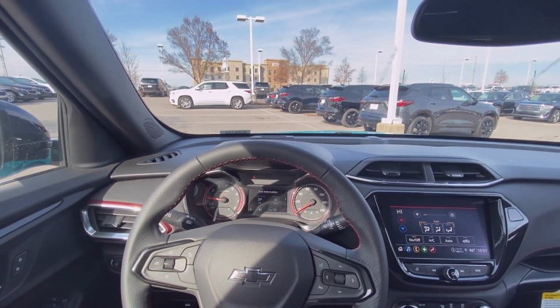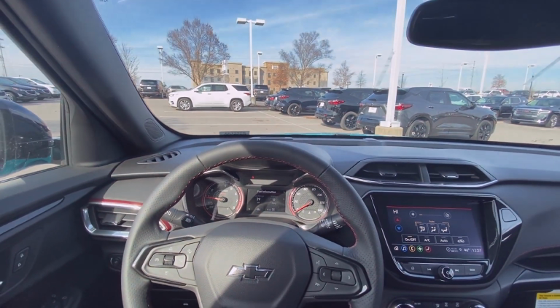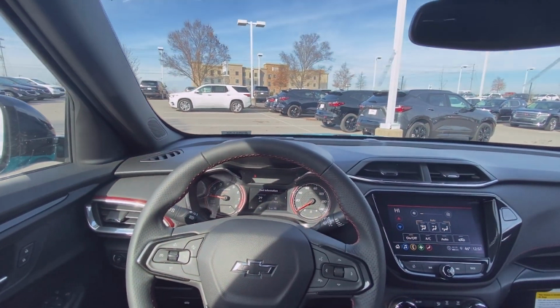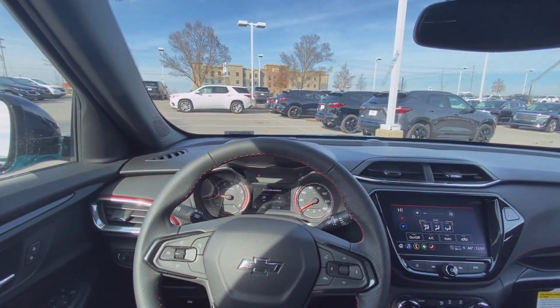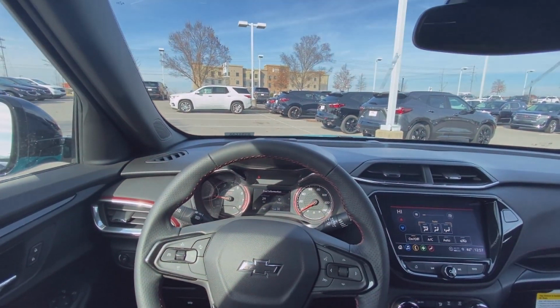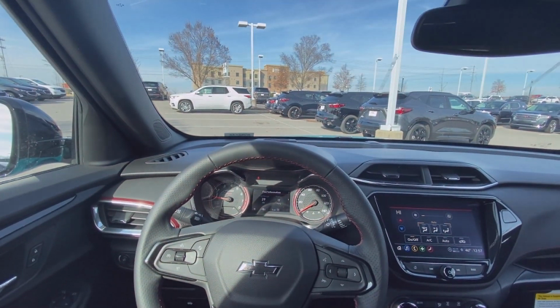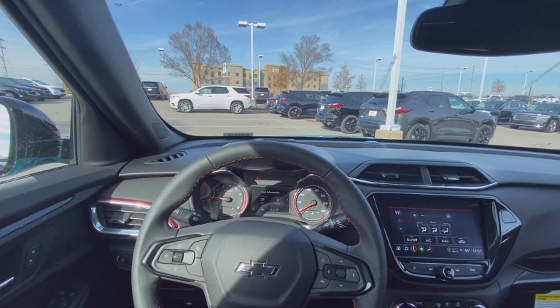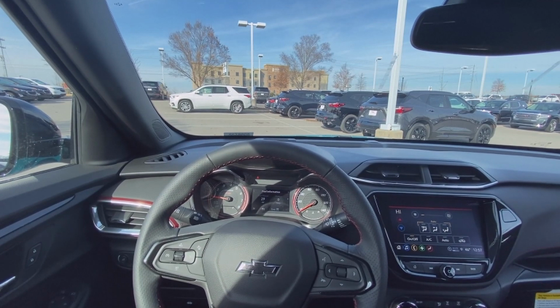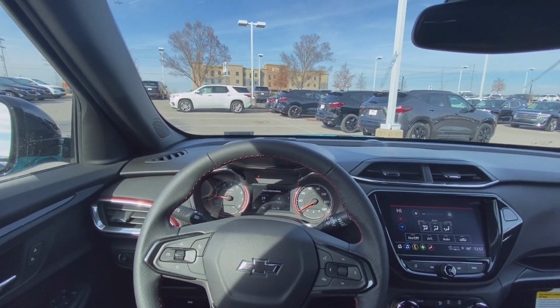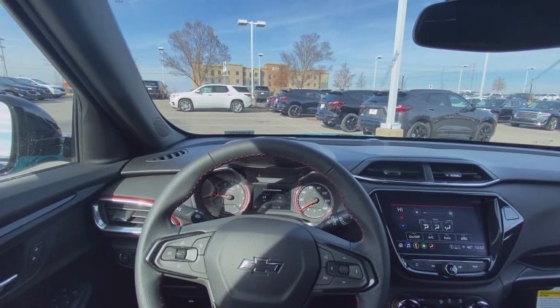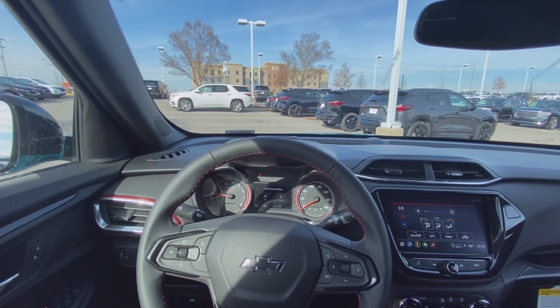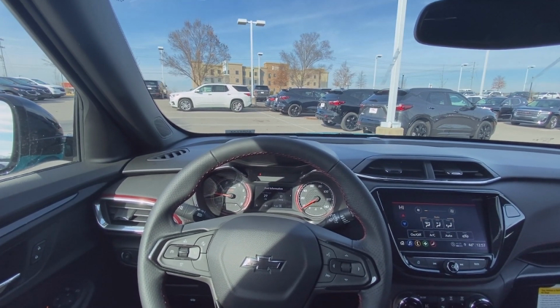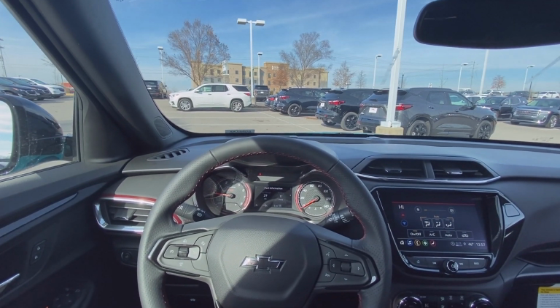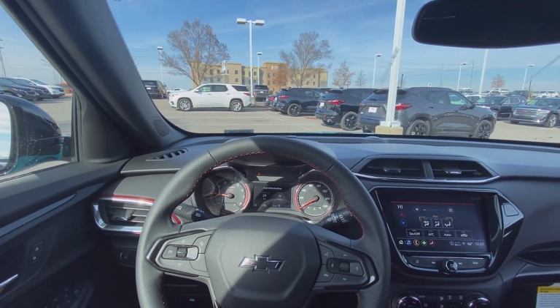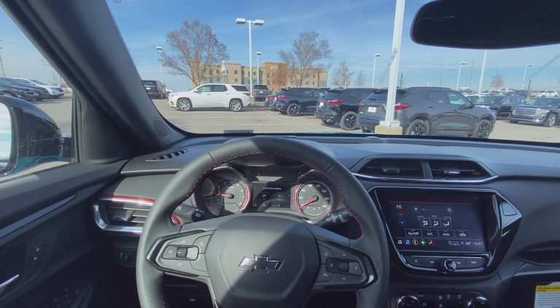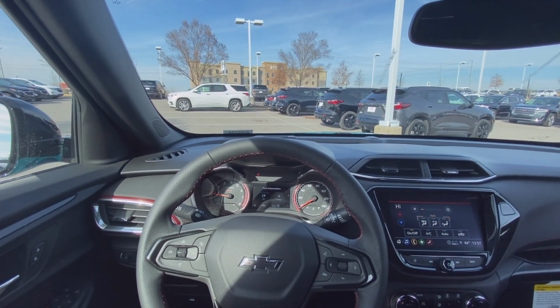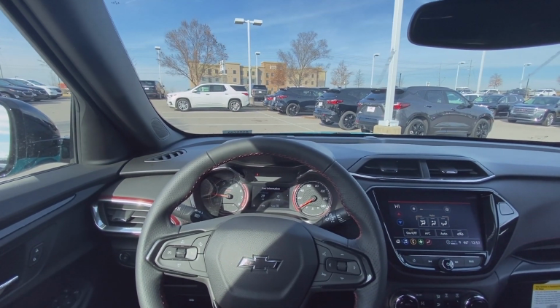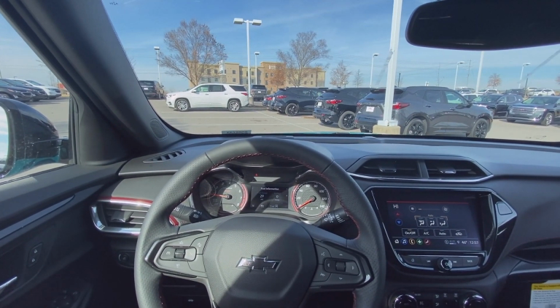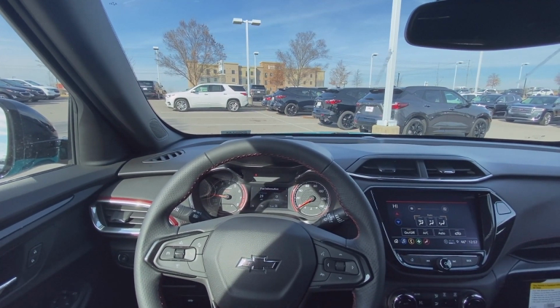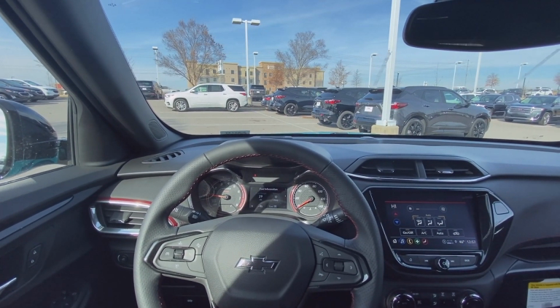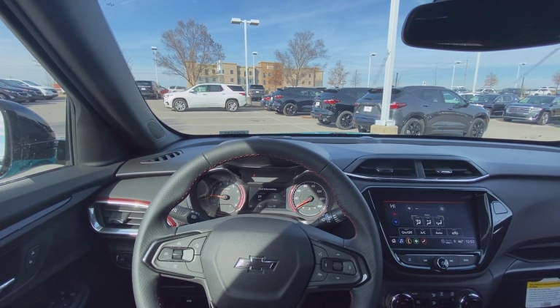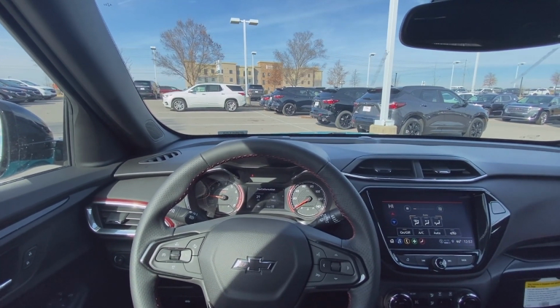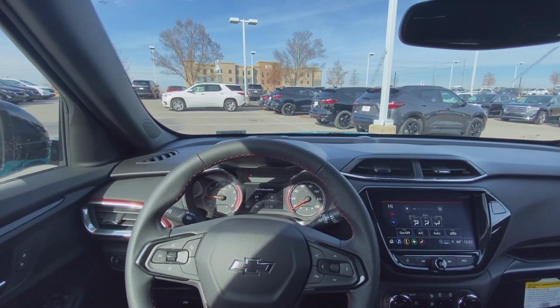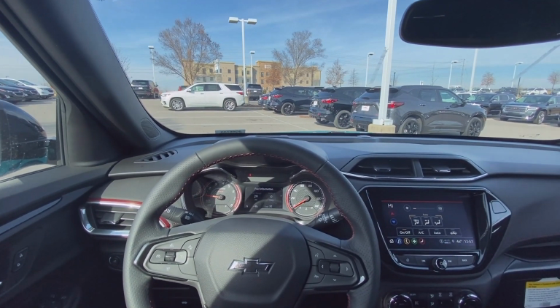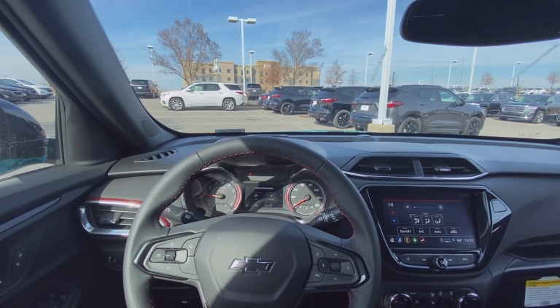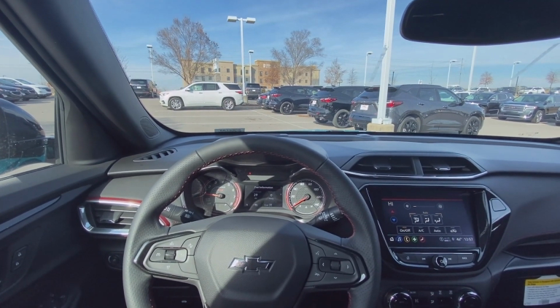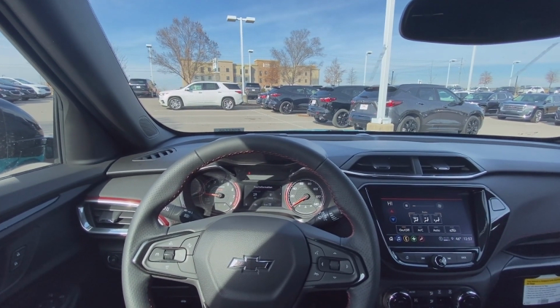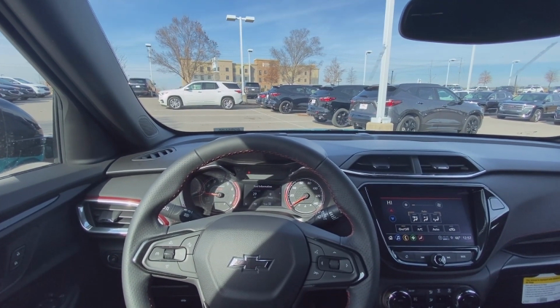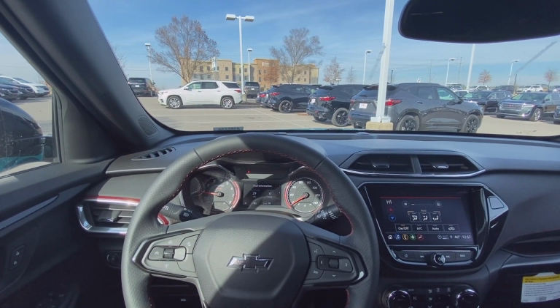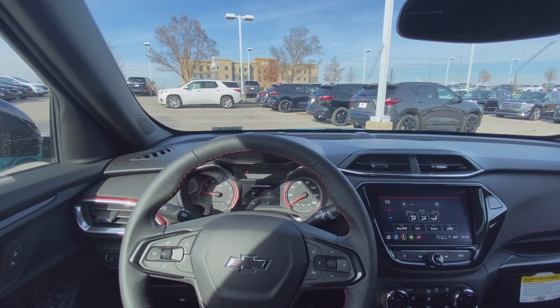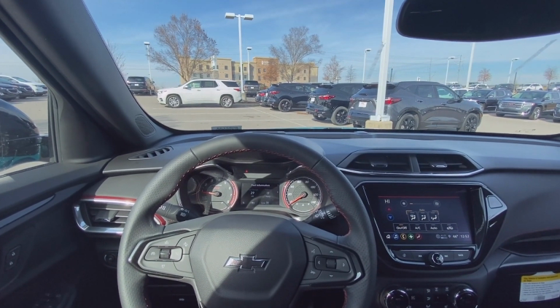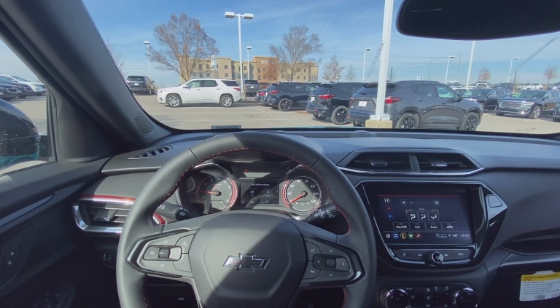Next it's time to take this 2021 Trailblazer RS all-wheel drive out on the road for a quick test drive.